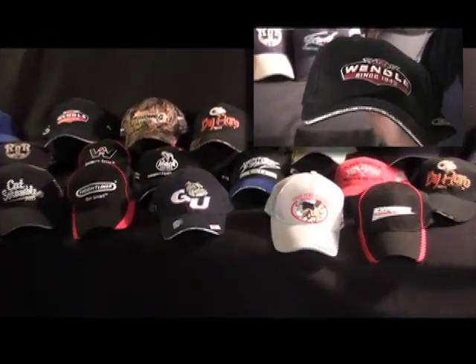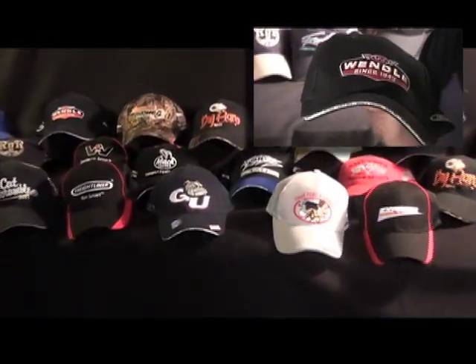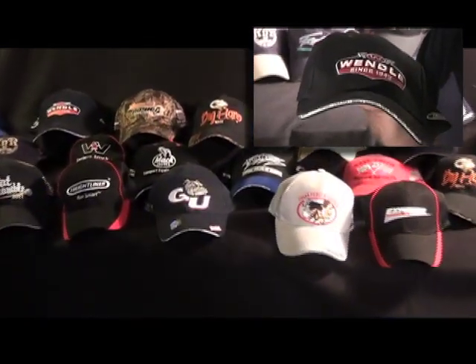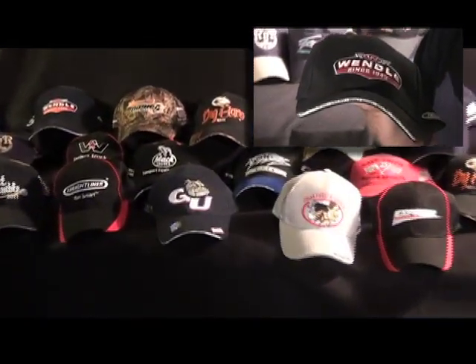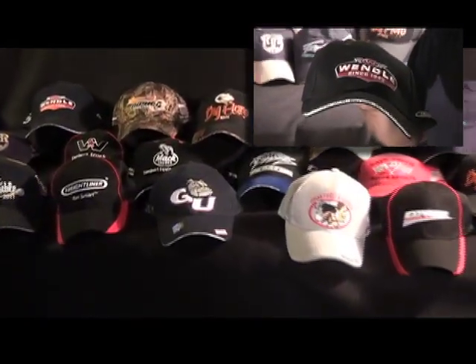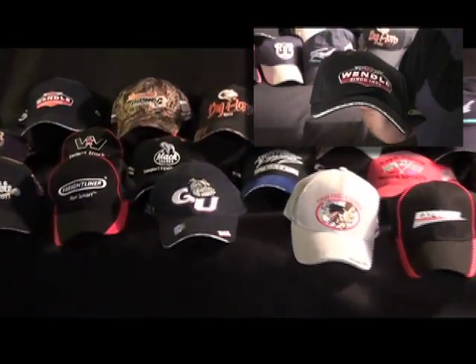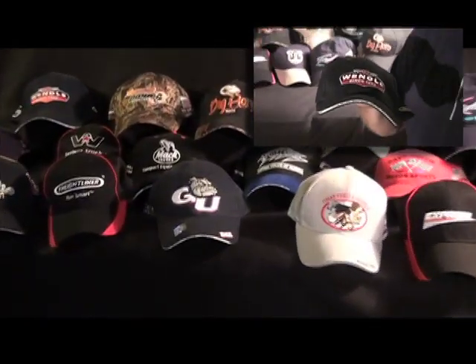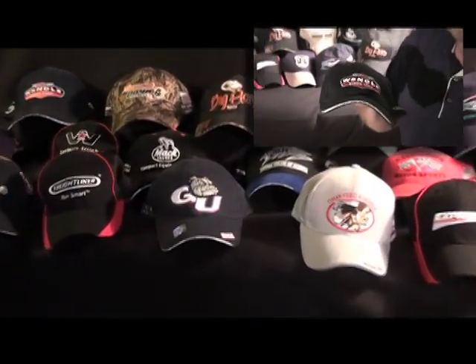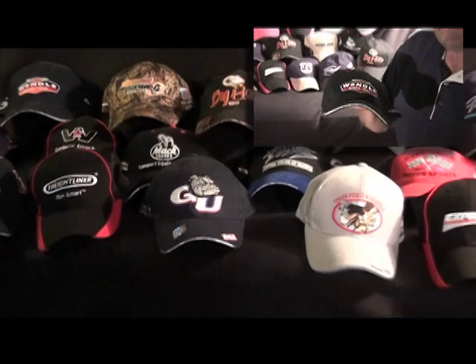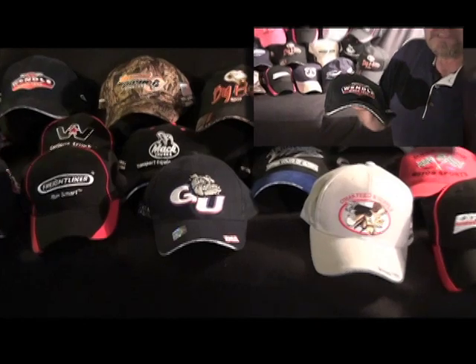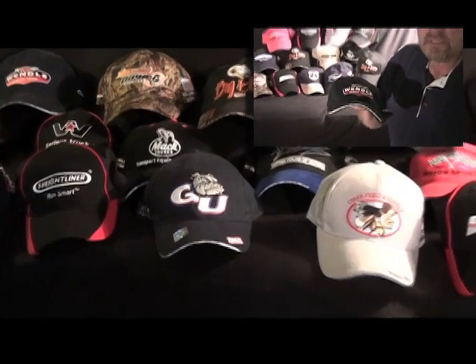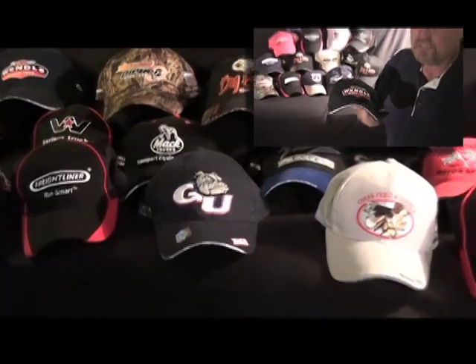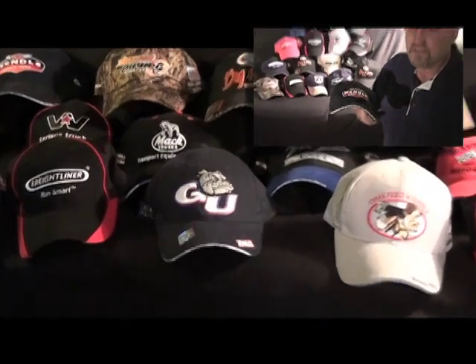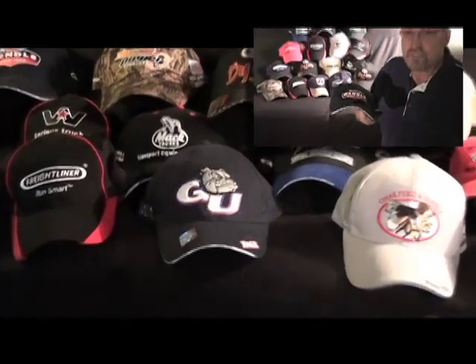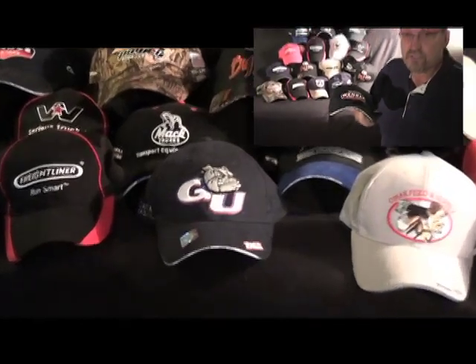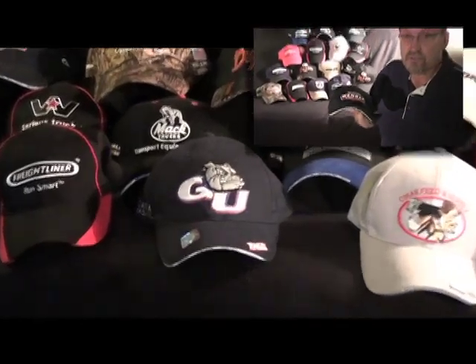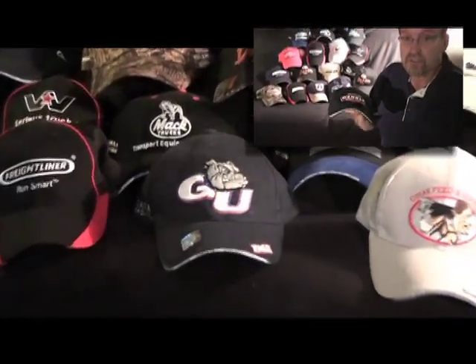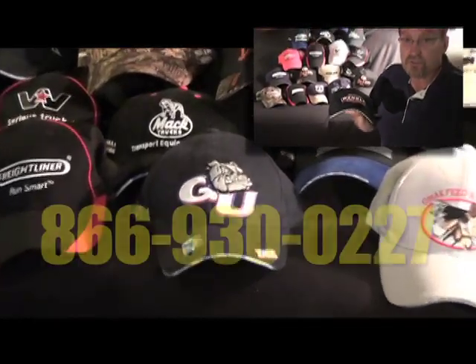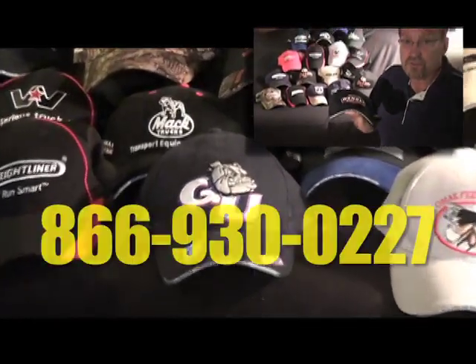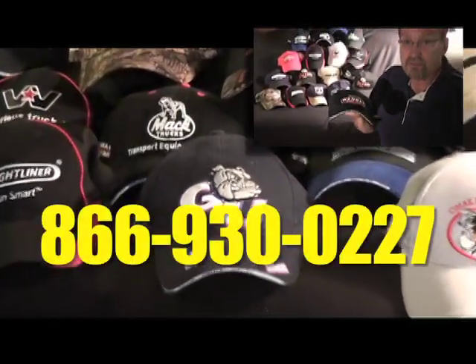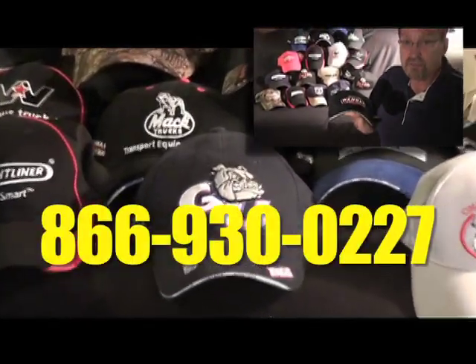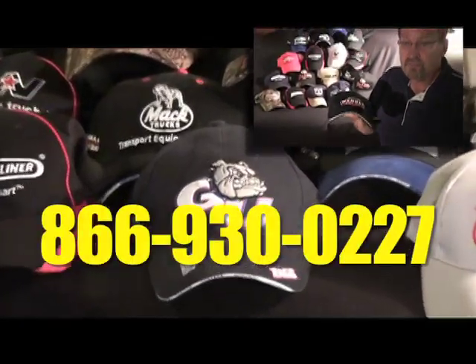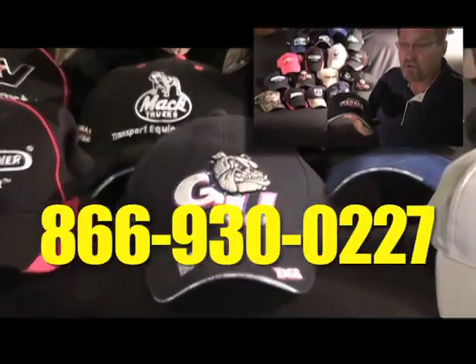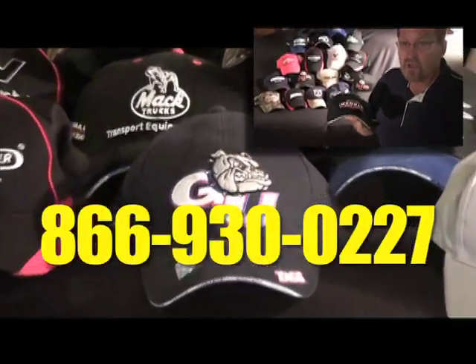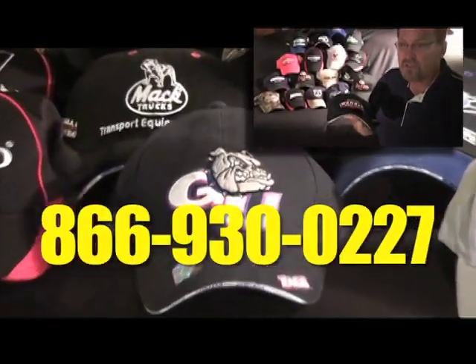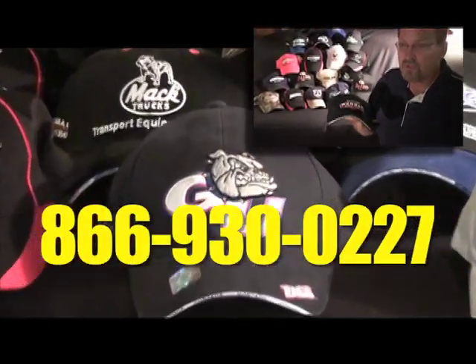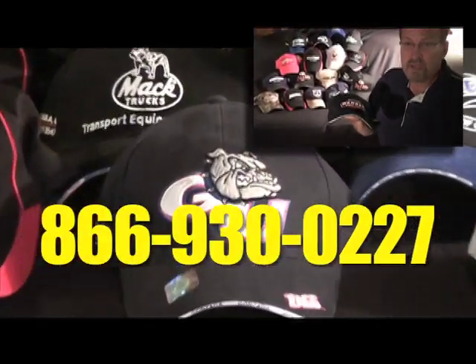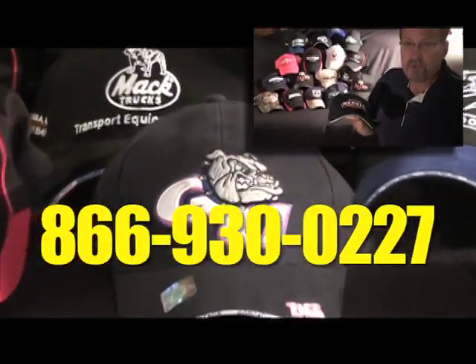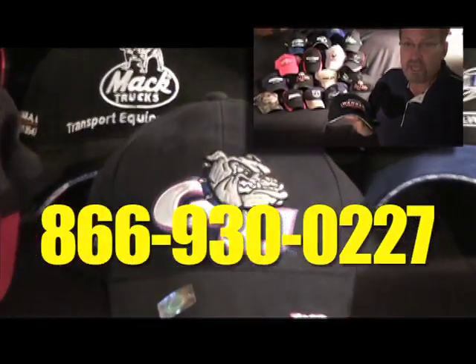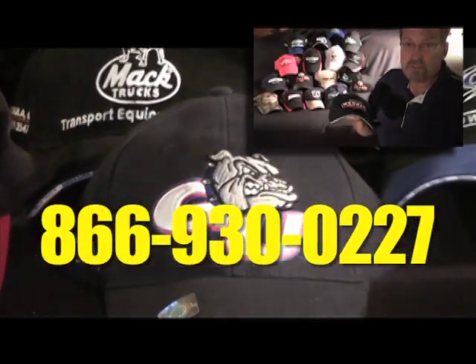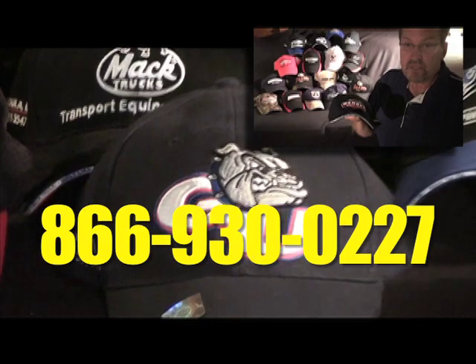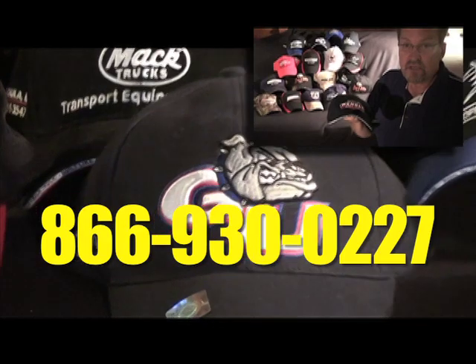Give us a call at 866-930-0227 or log on at BuyMoreCaps.com.